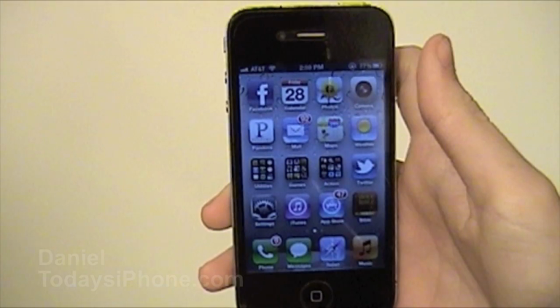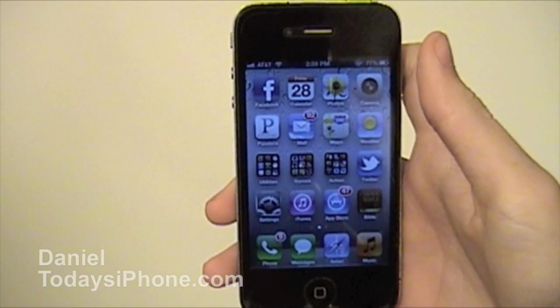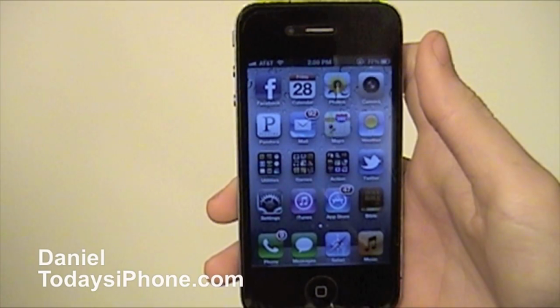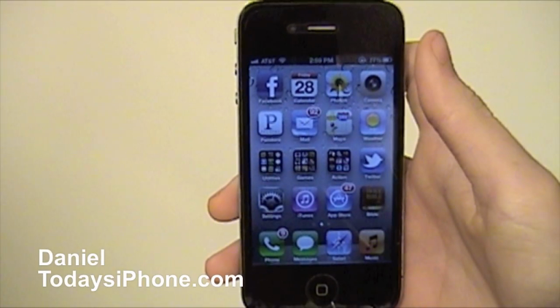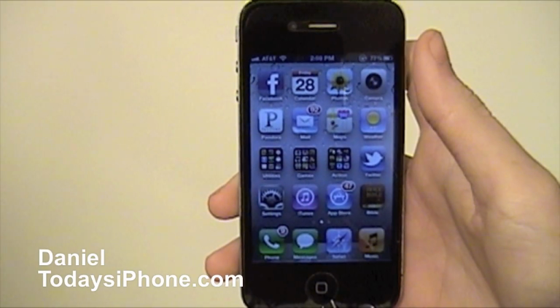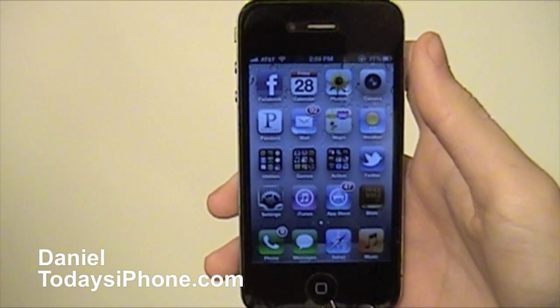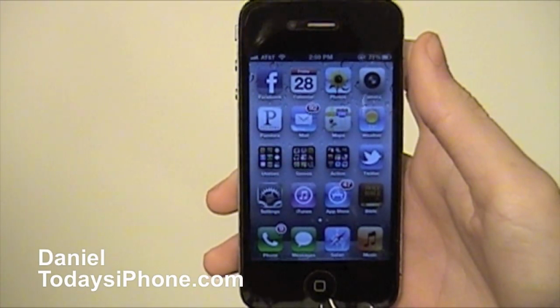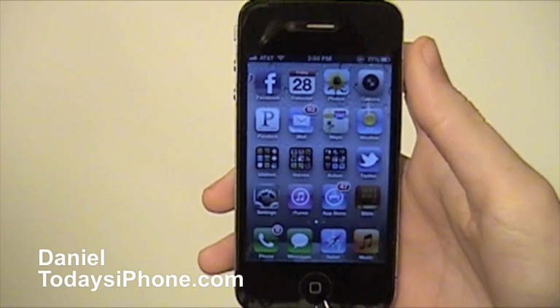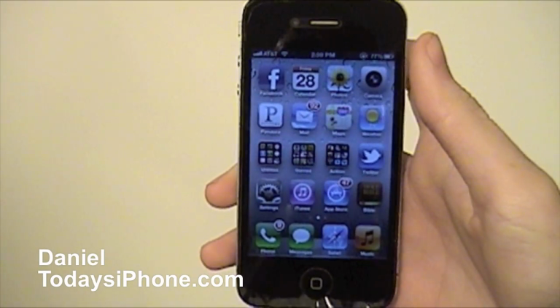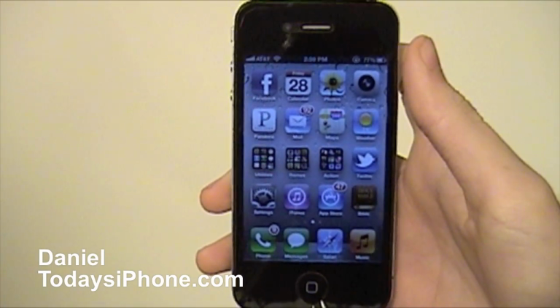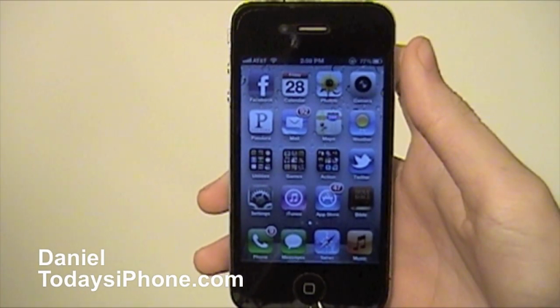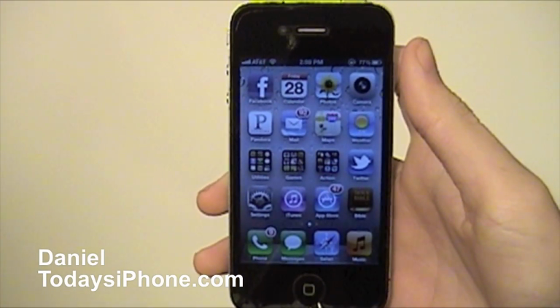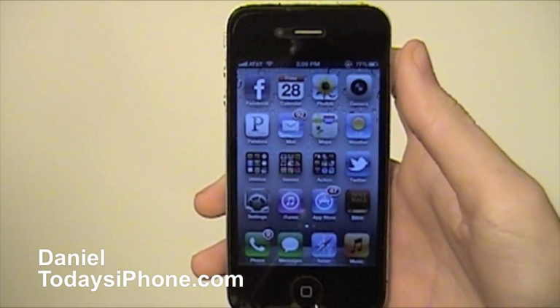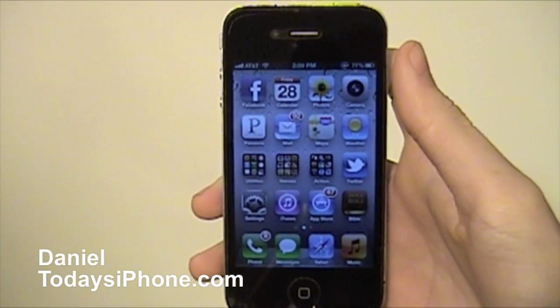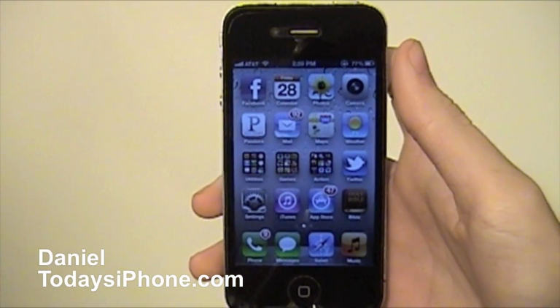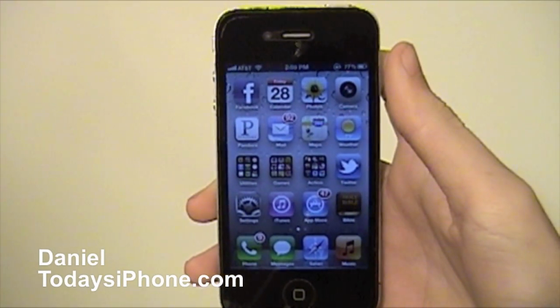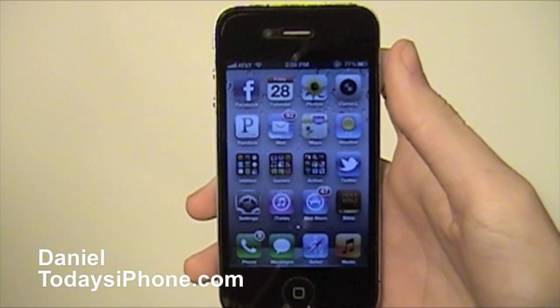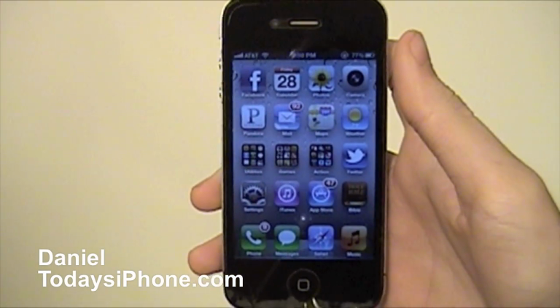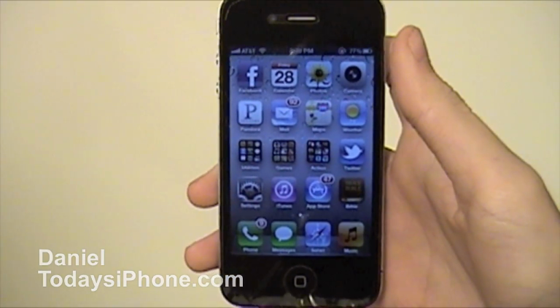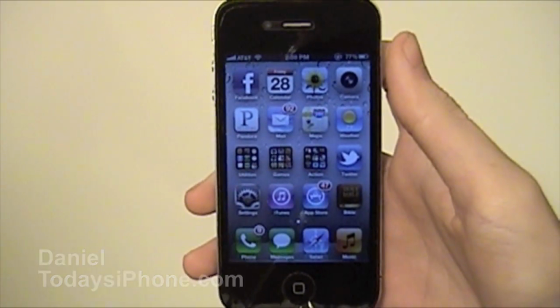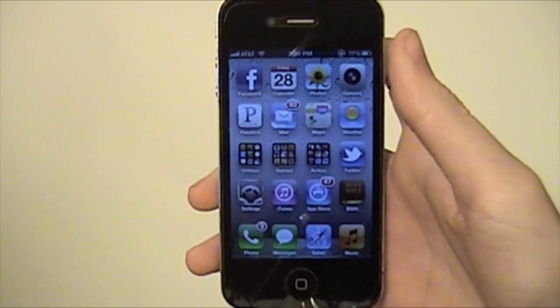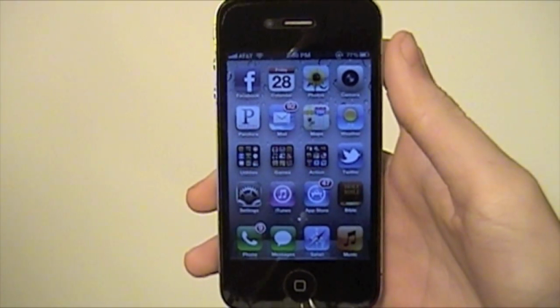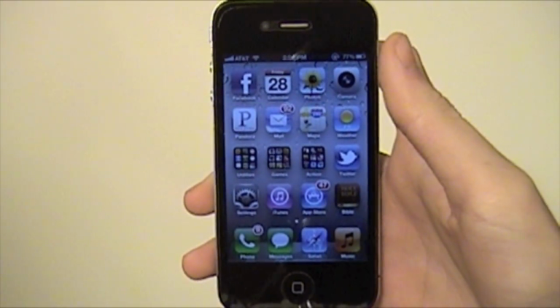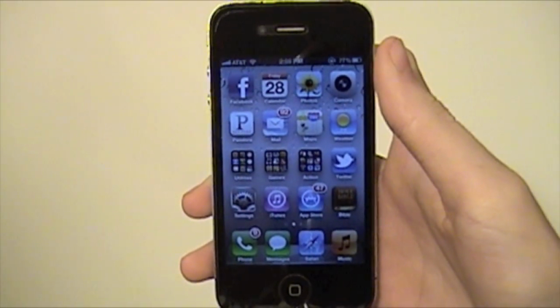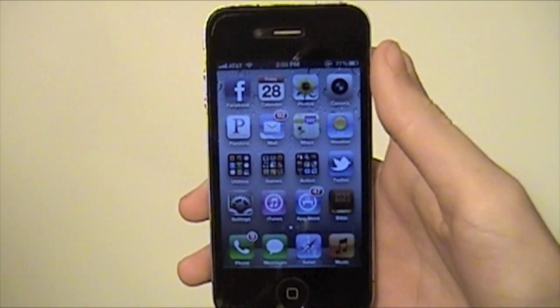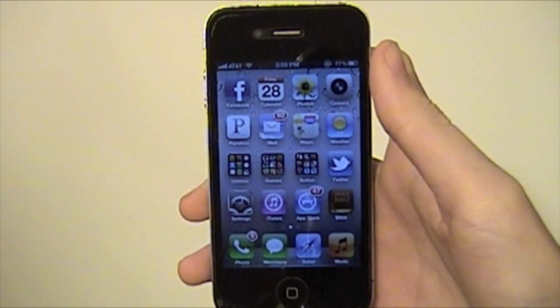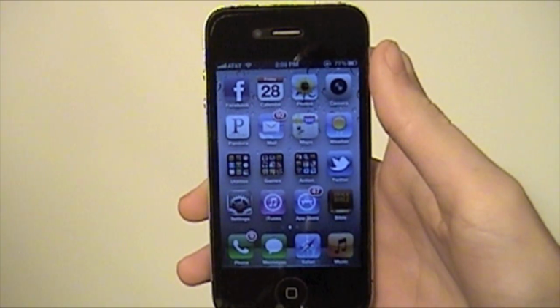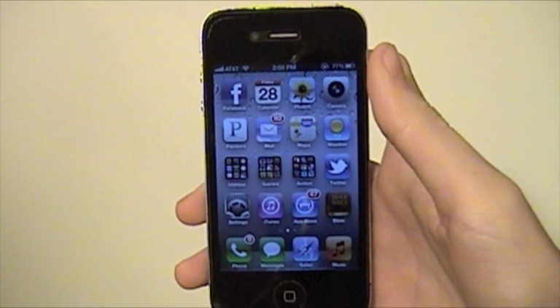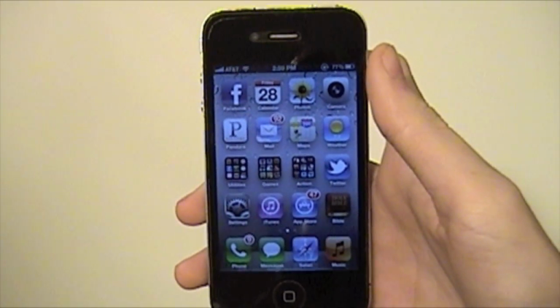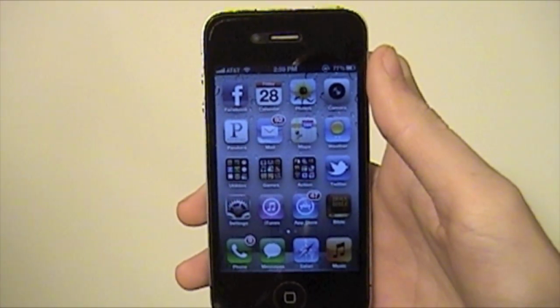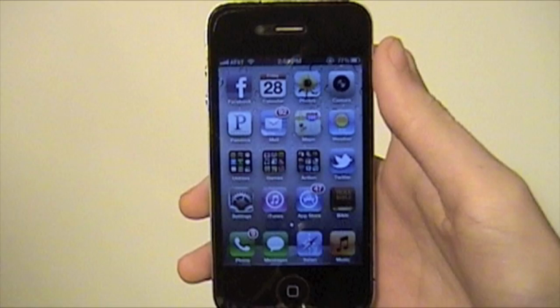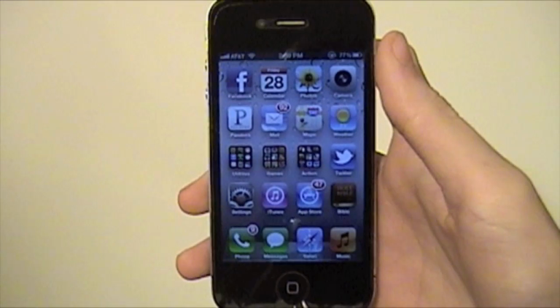Hey, what's going on? I'm Daniel from TodaysiPhone.com and today I'm going to show you how to back up all your information to iCloud manually.